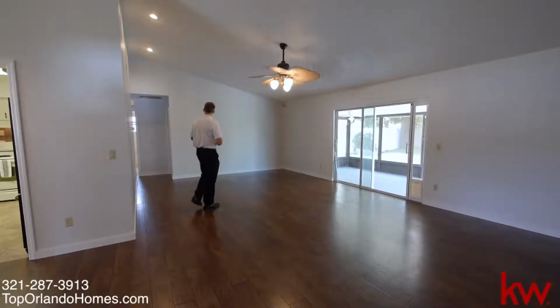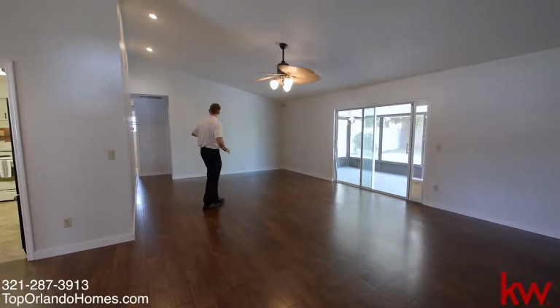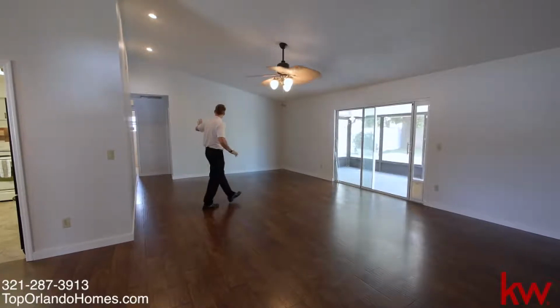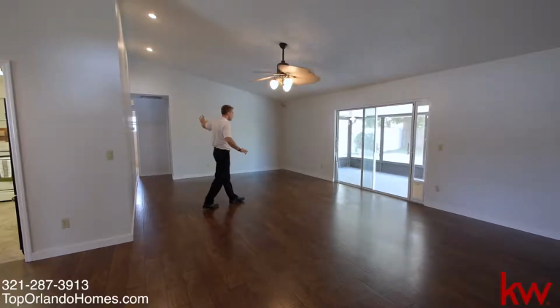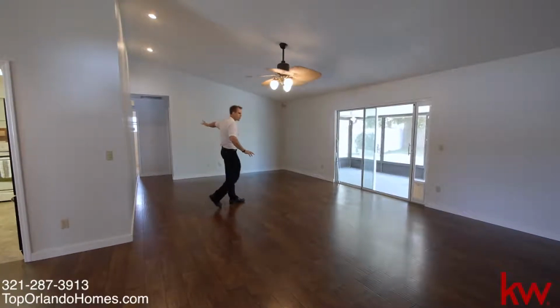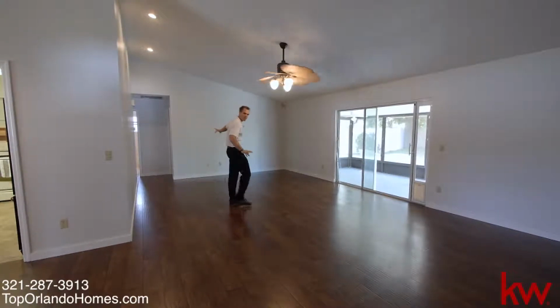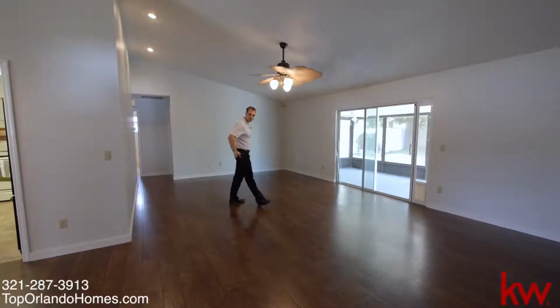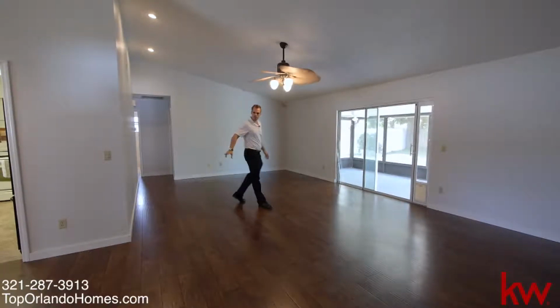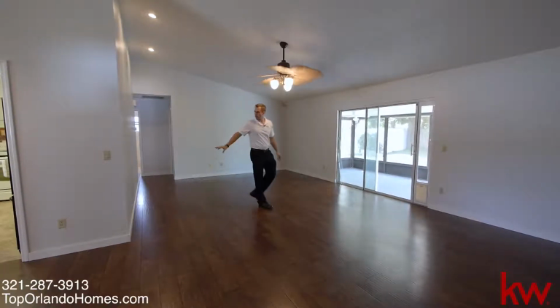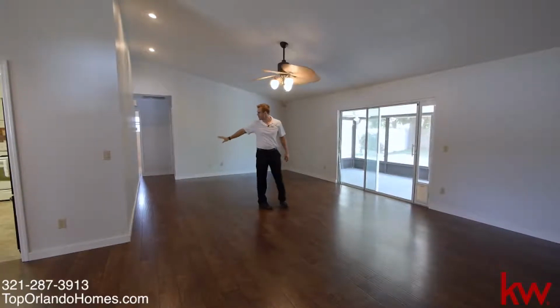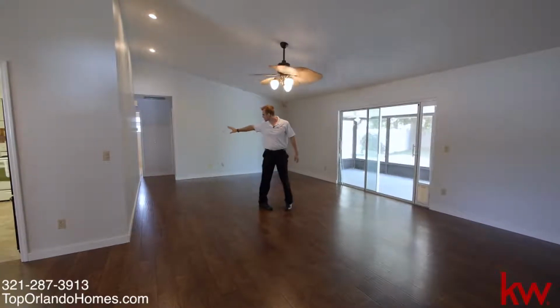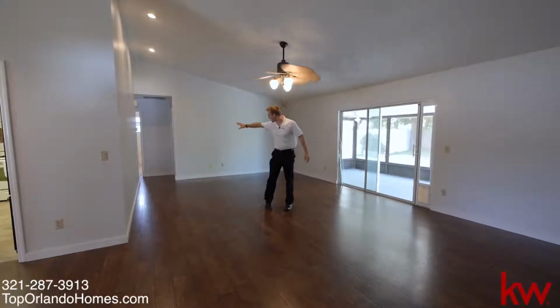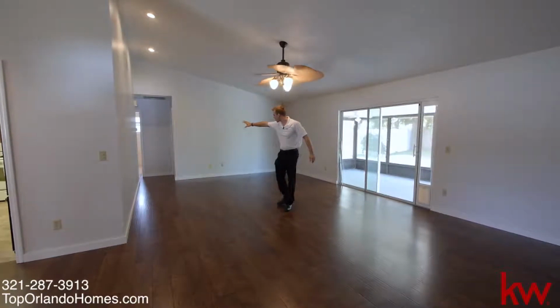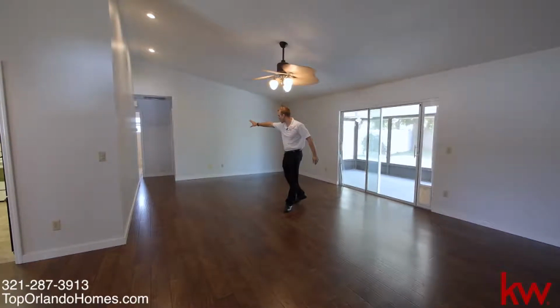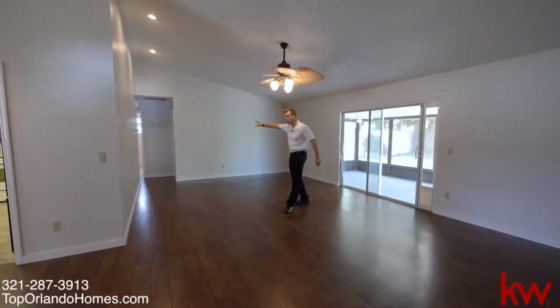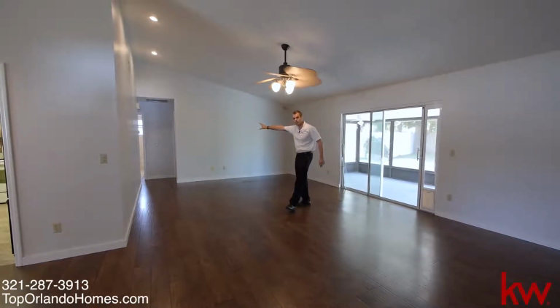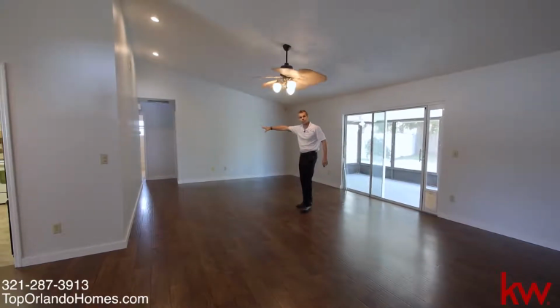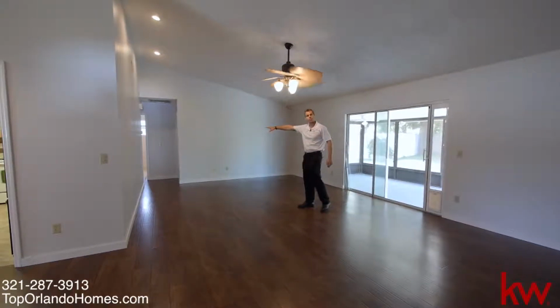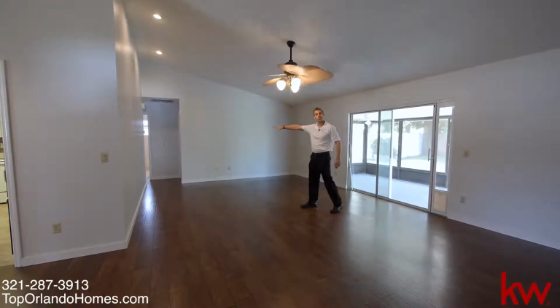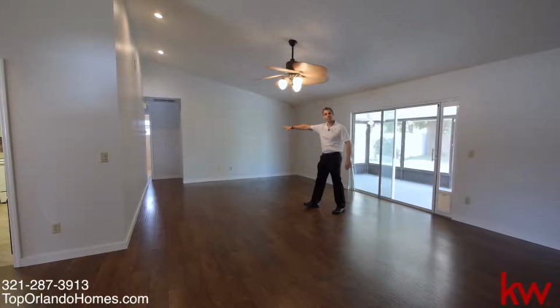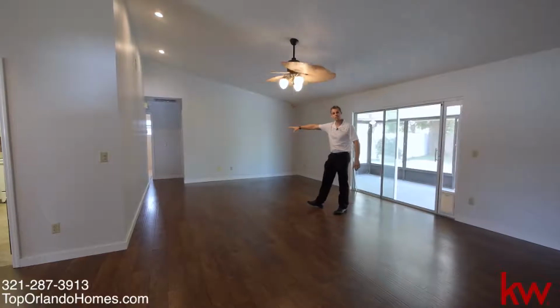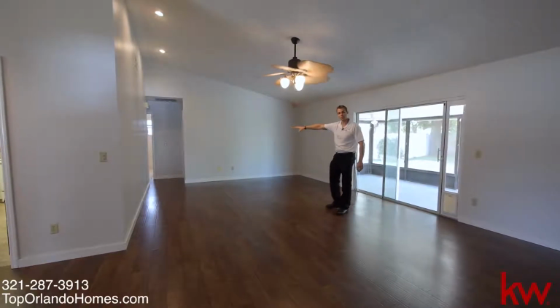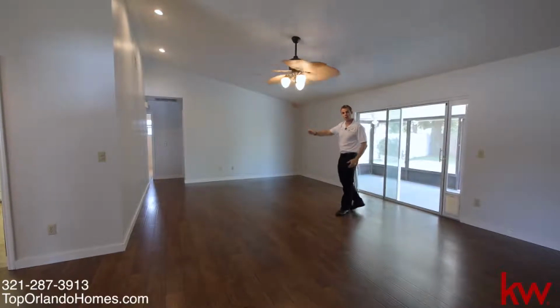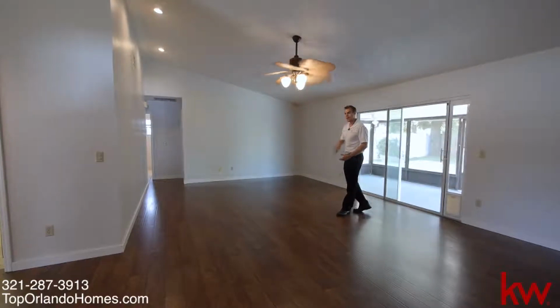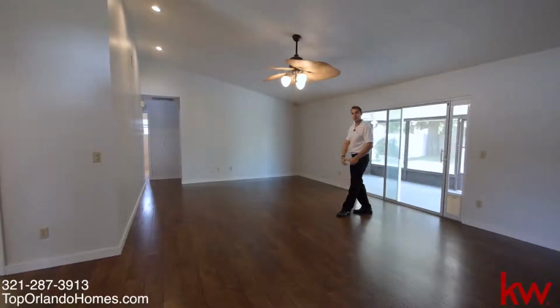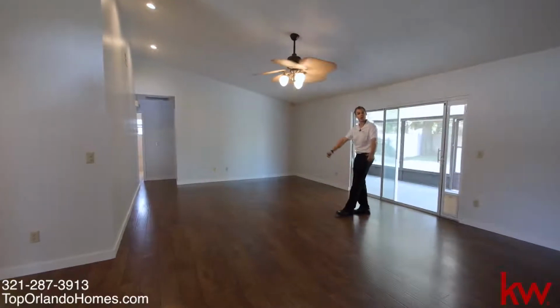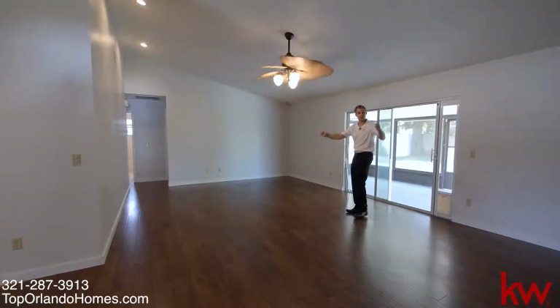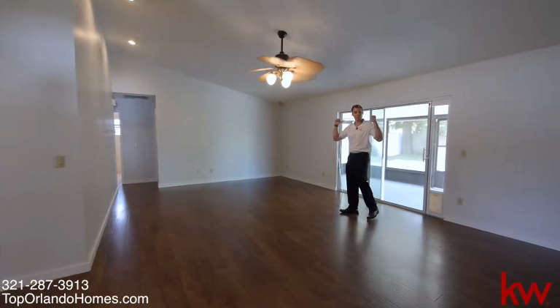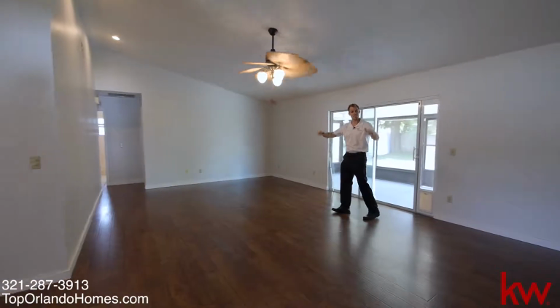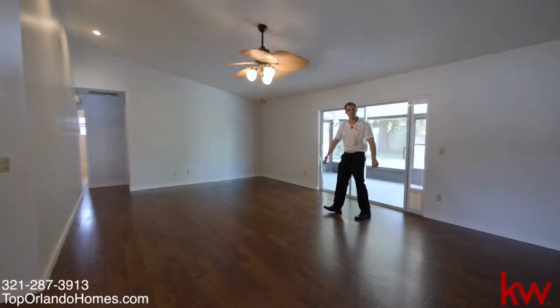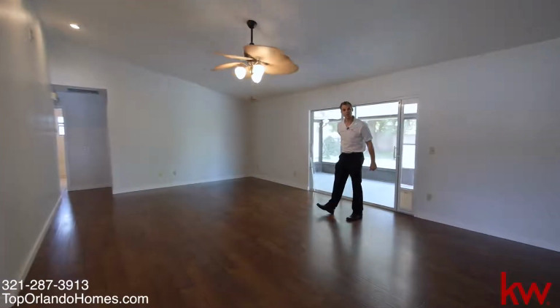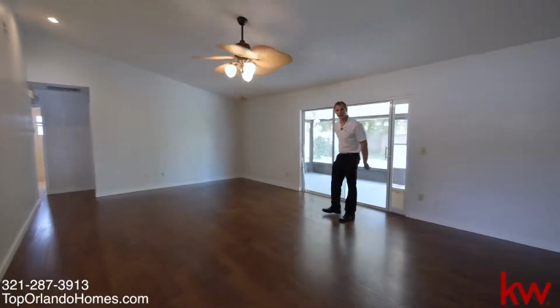We have two bedrooms off to this side with an upgraded bathroom in the middle of them, and then we're going to go check out my favorite part in the back.